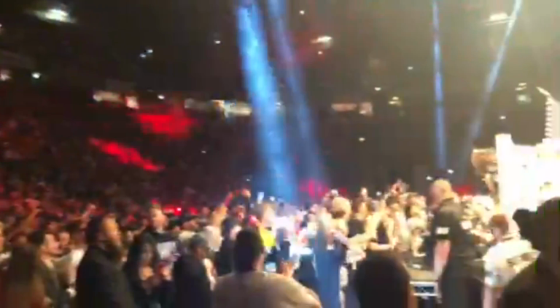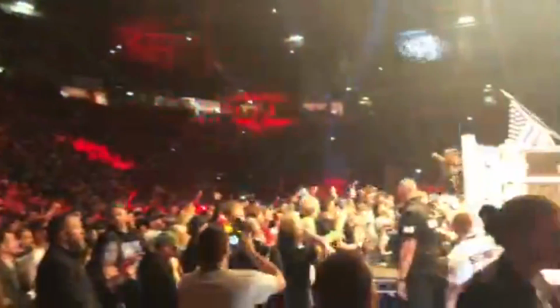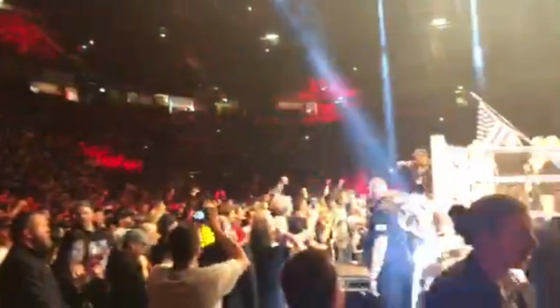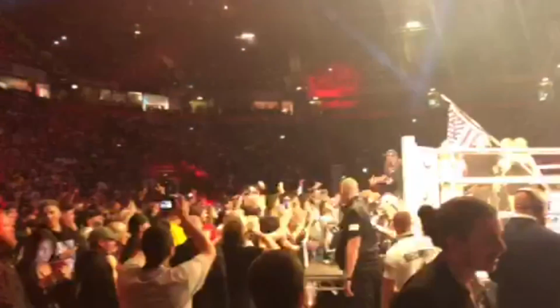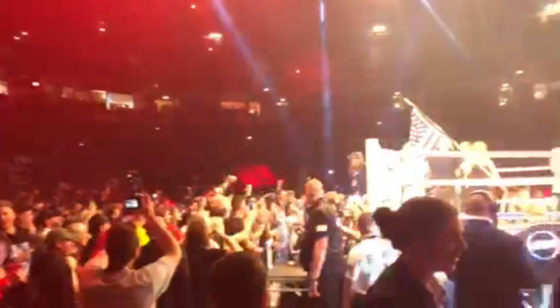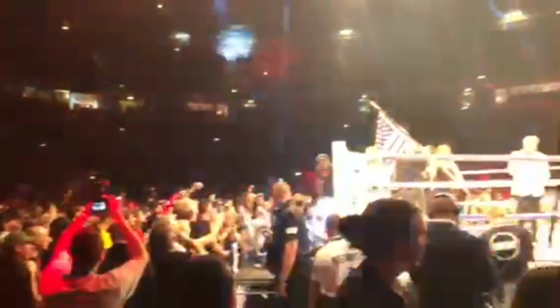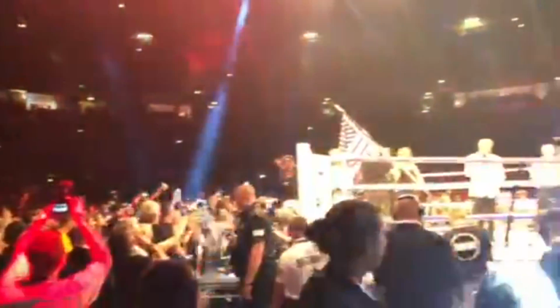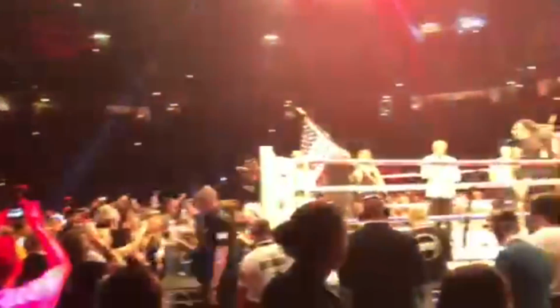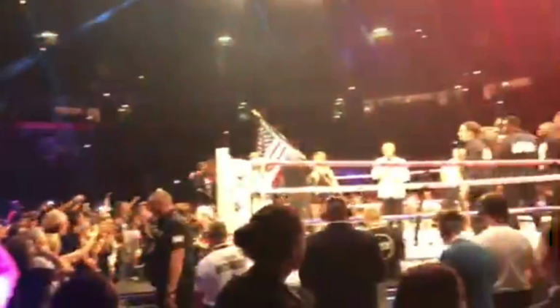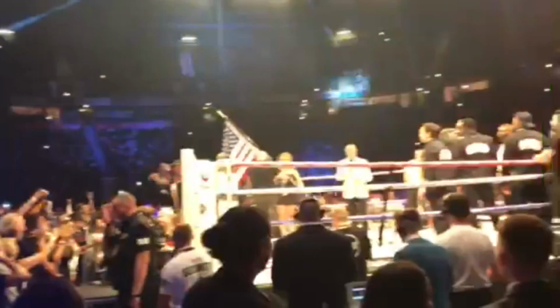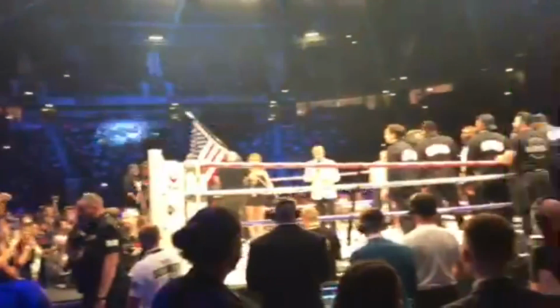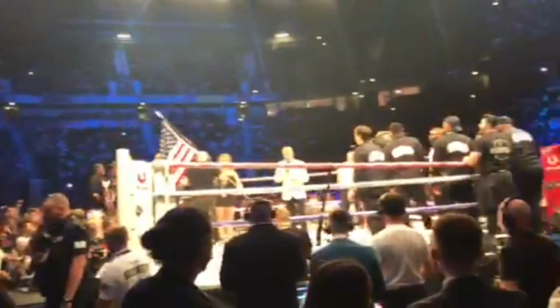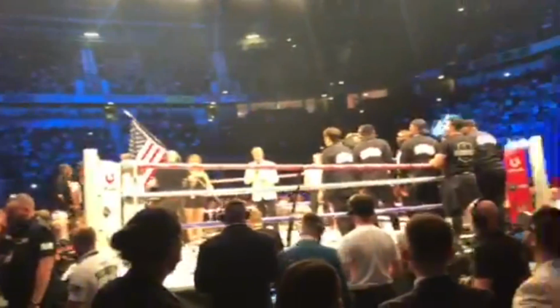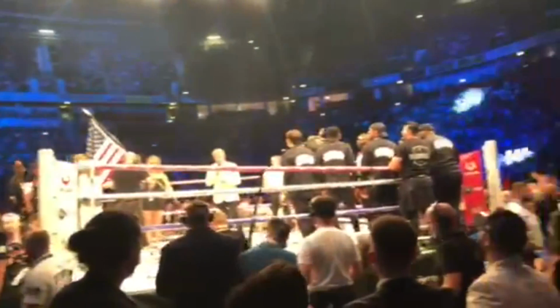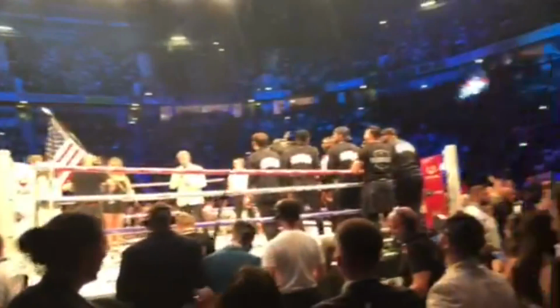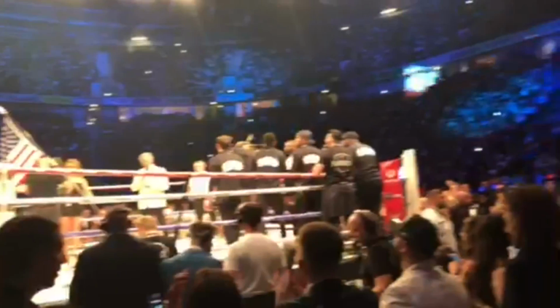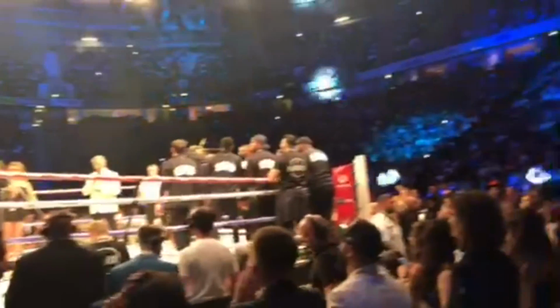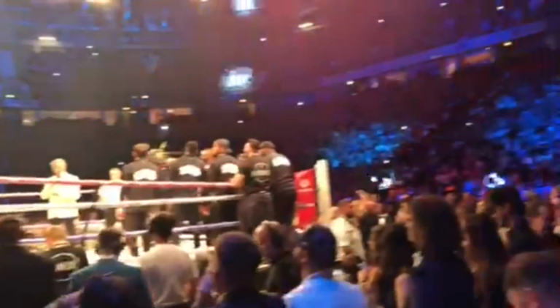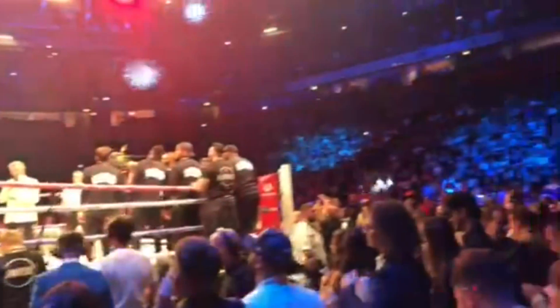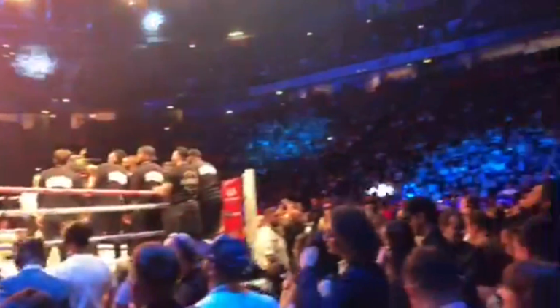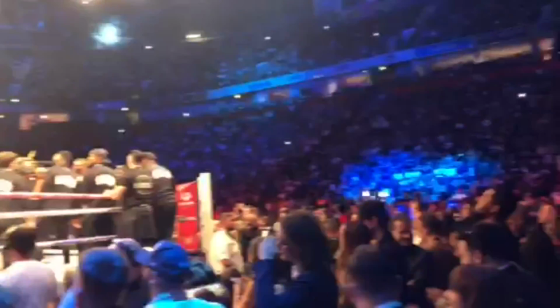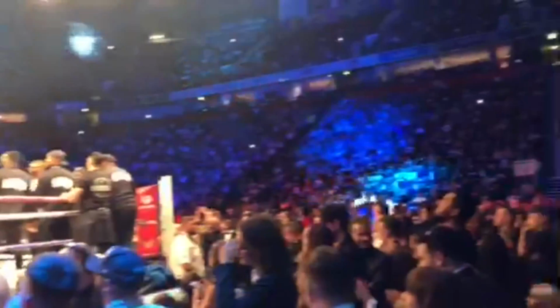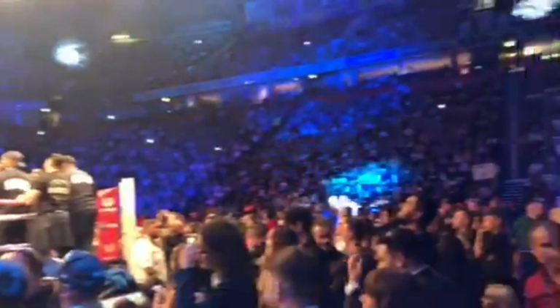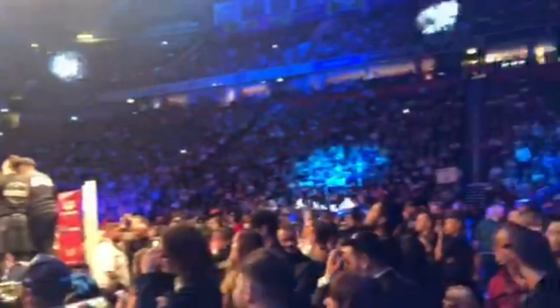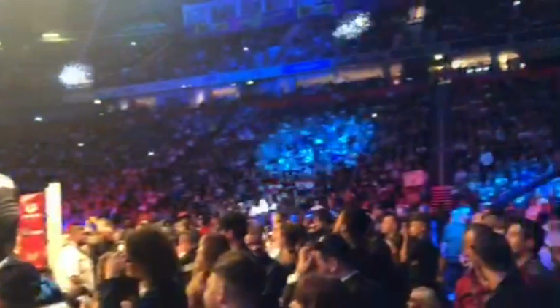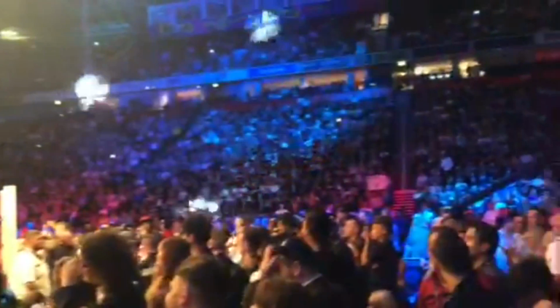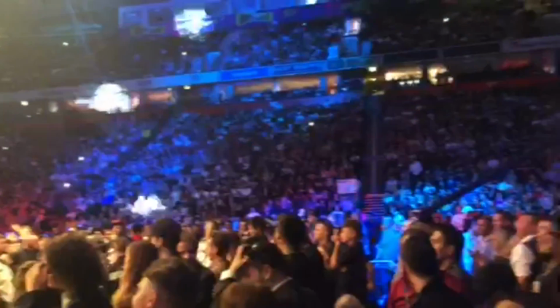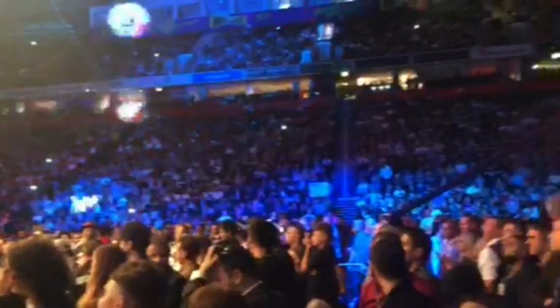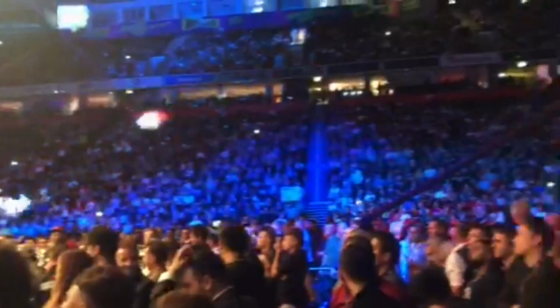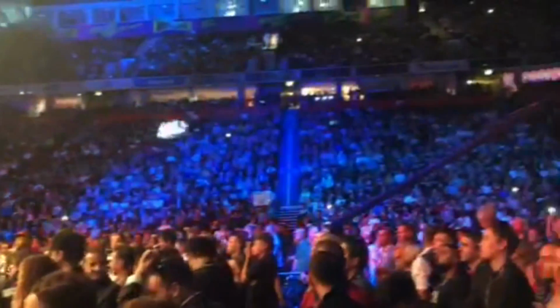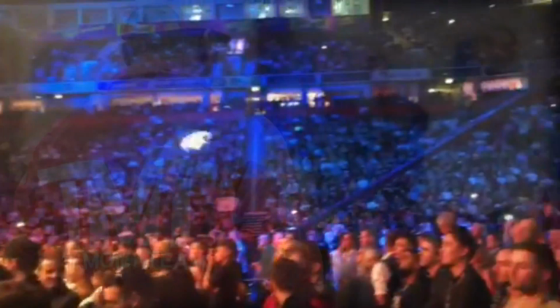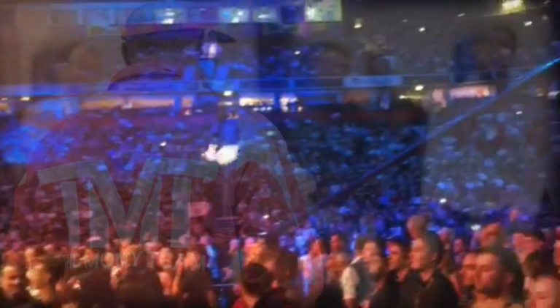Introducing first, fighting out of the blue corner, with trainer Milton Lacroix.